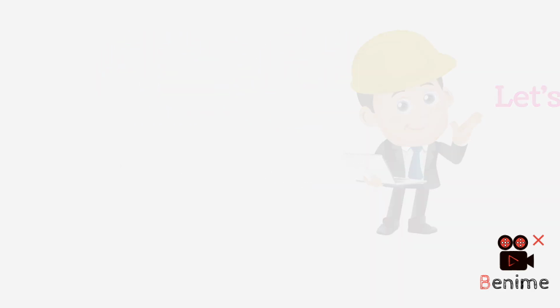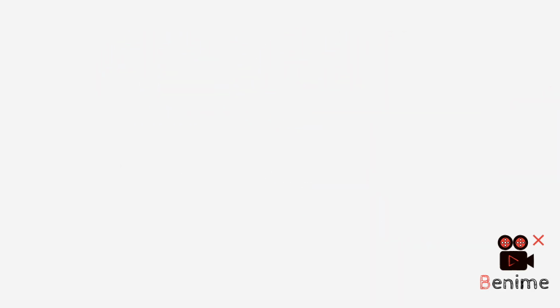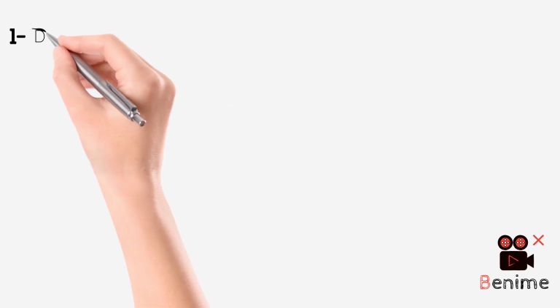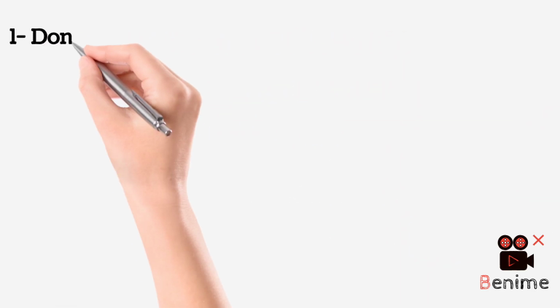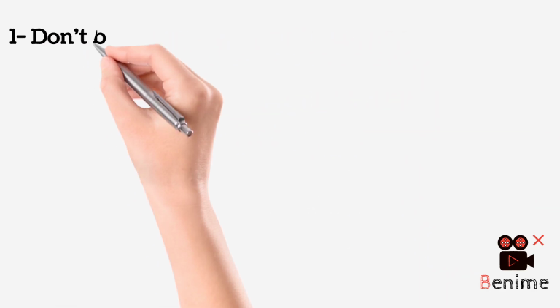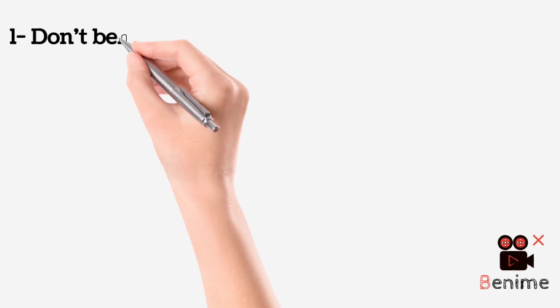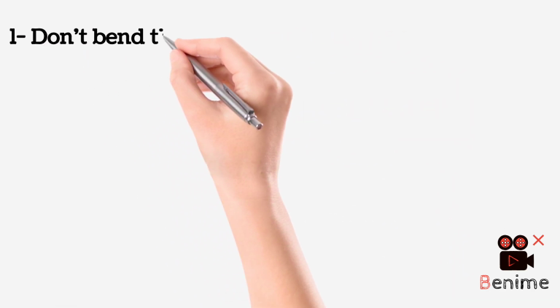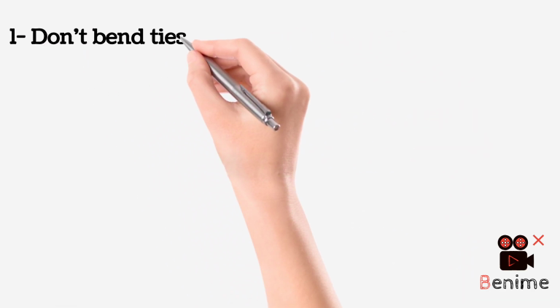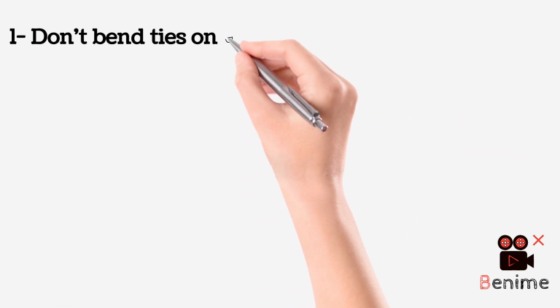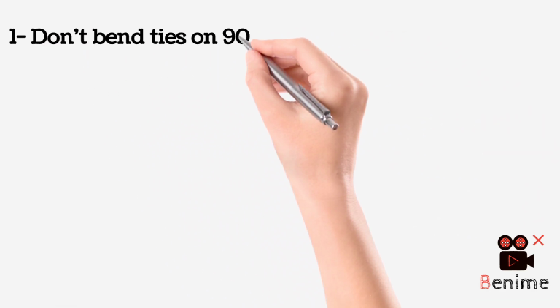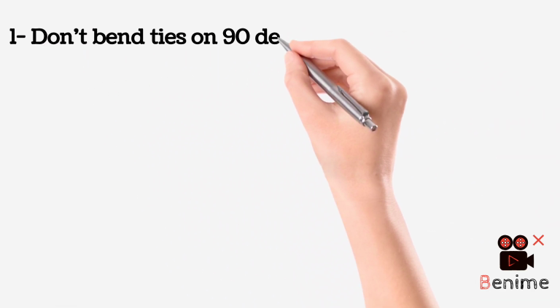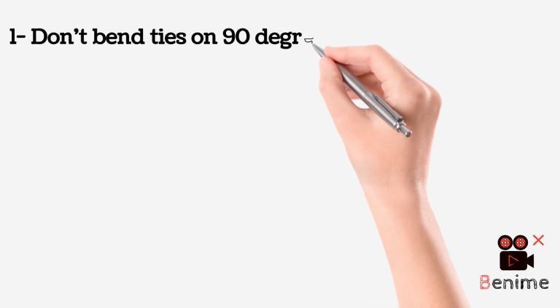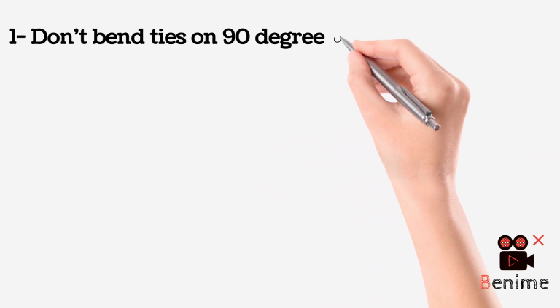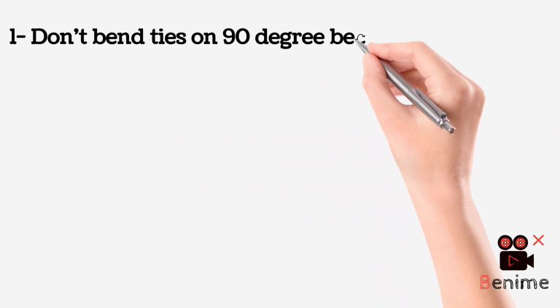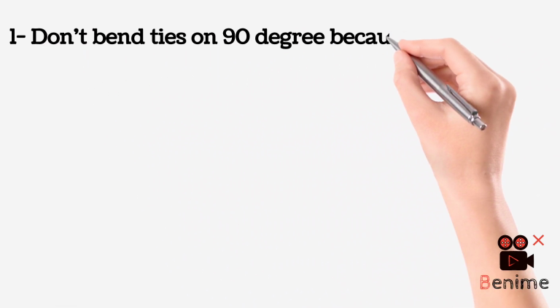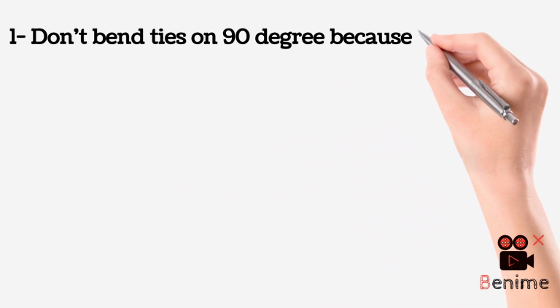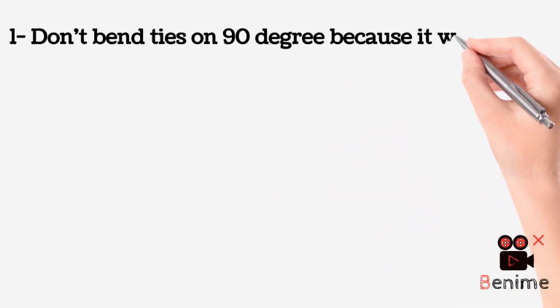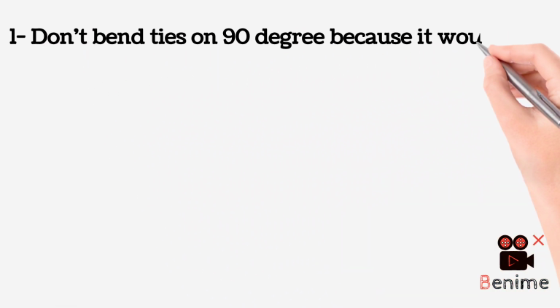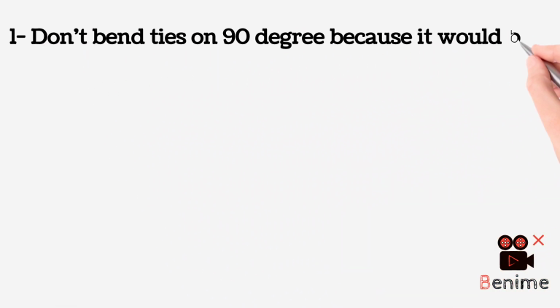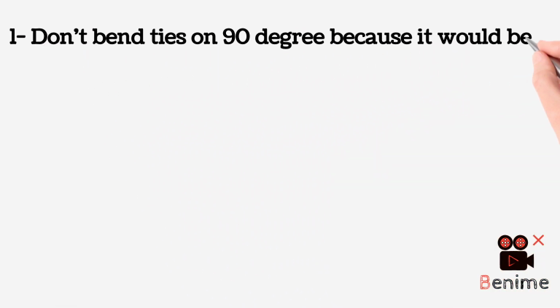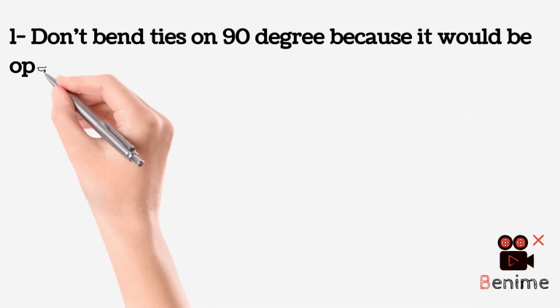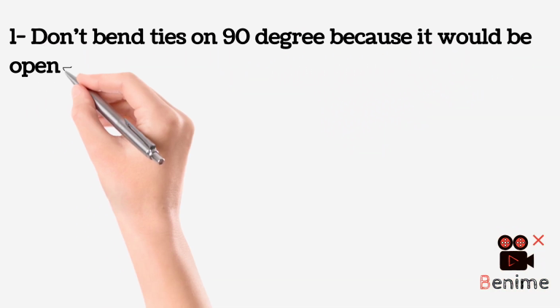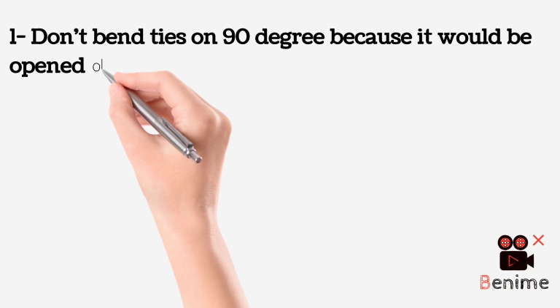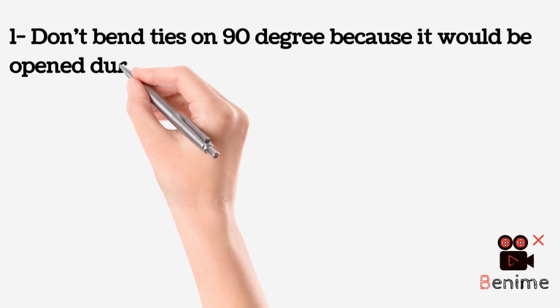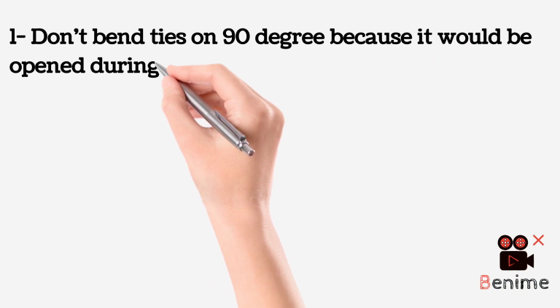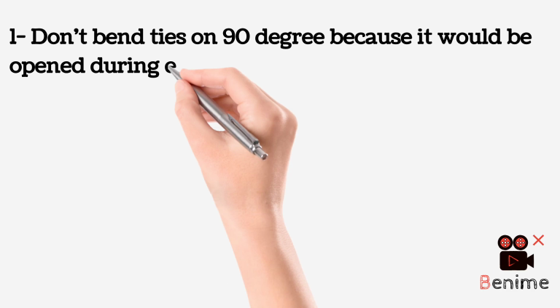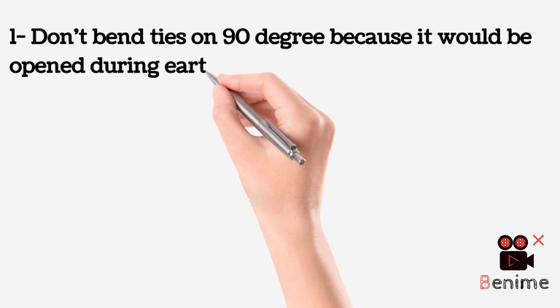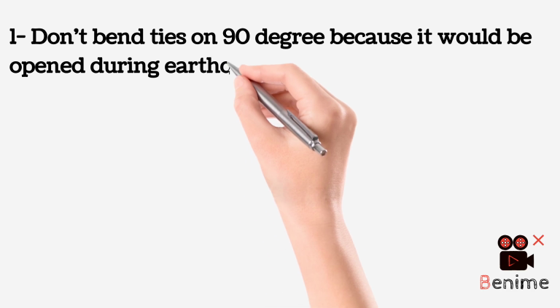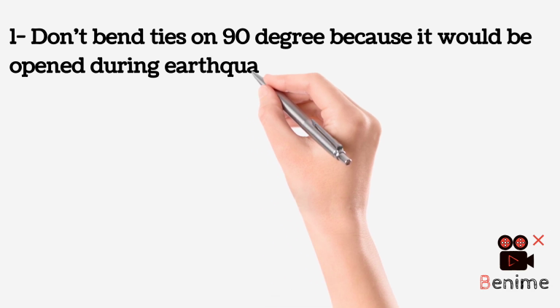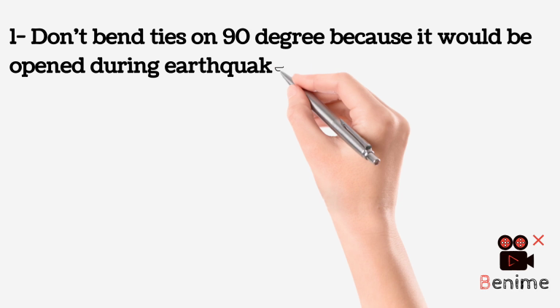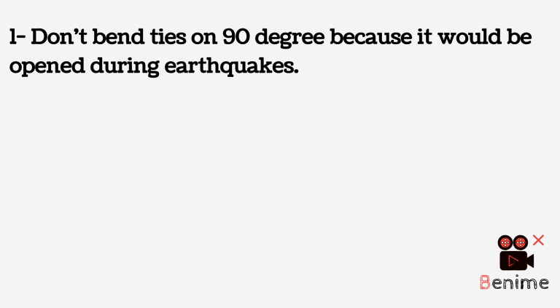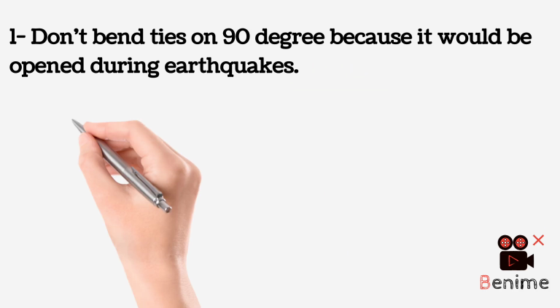Don't bend ties at 90 degrees, because they would open up during earthquakes.